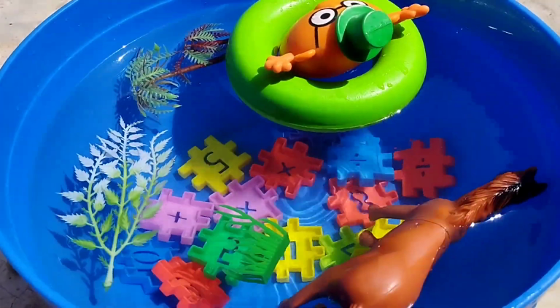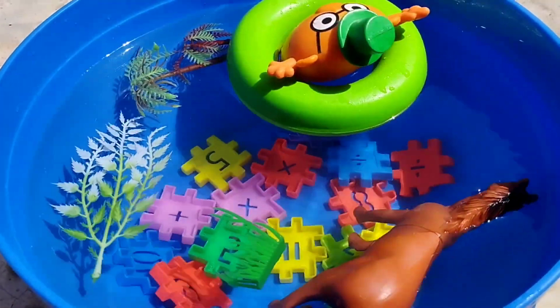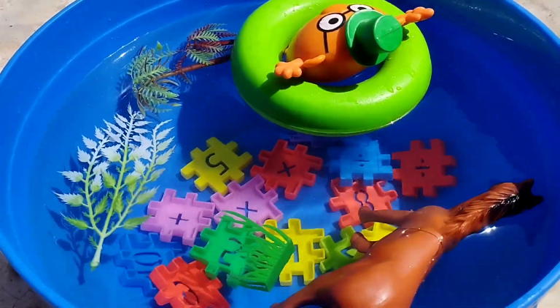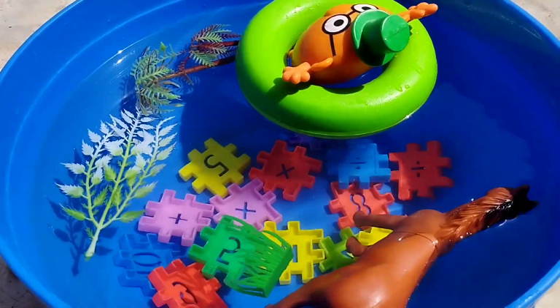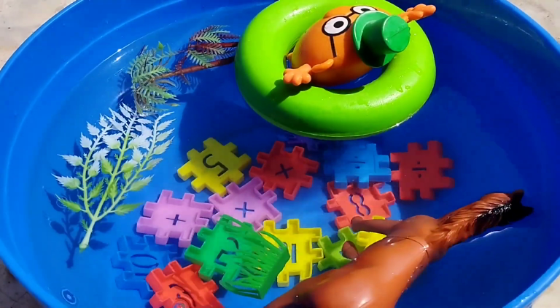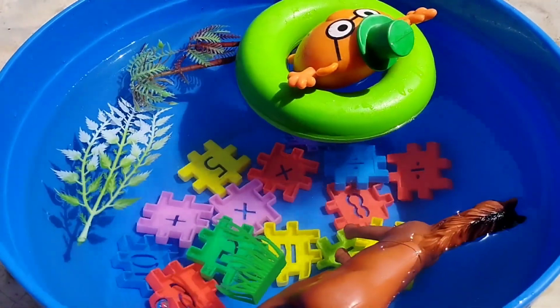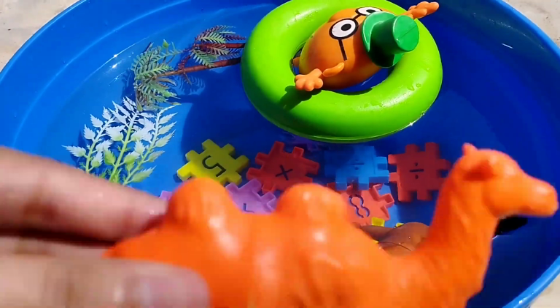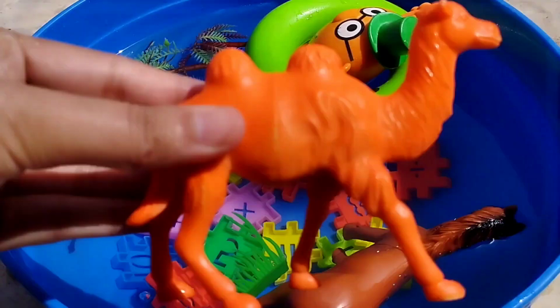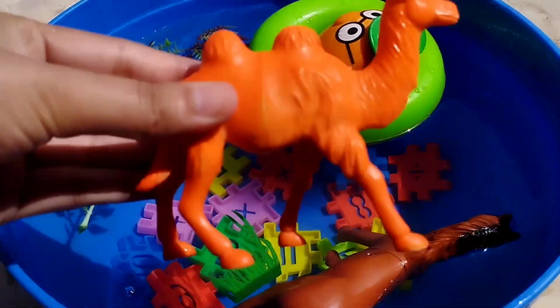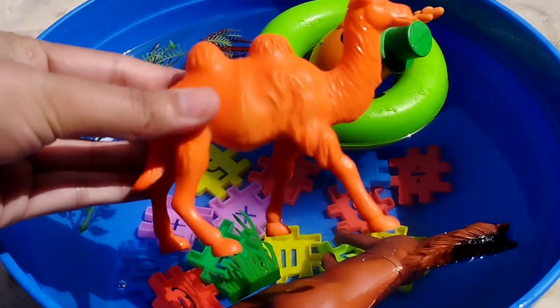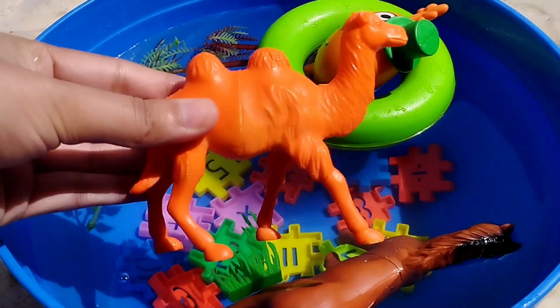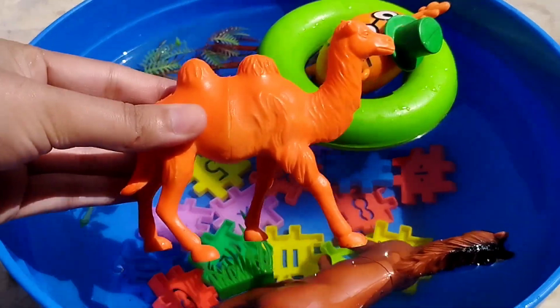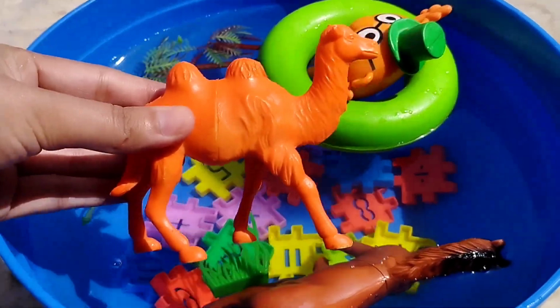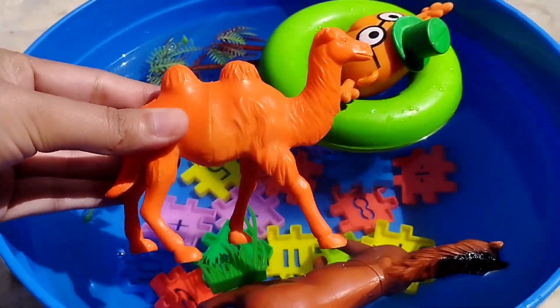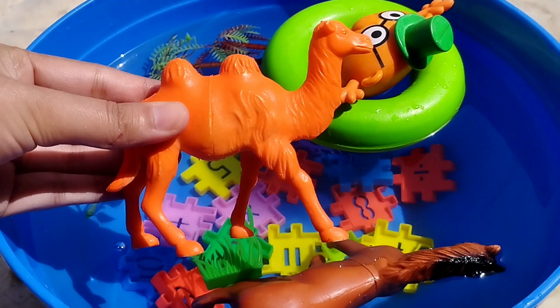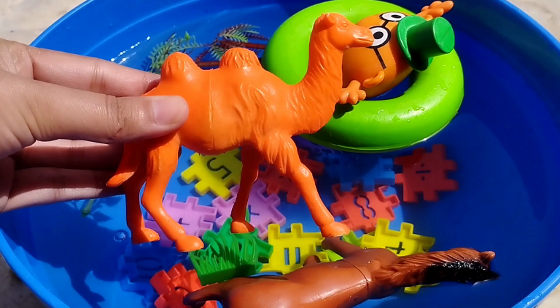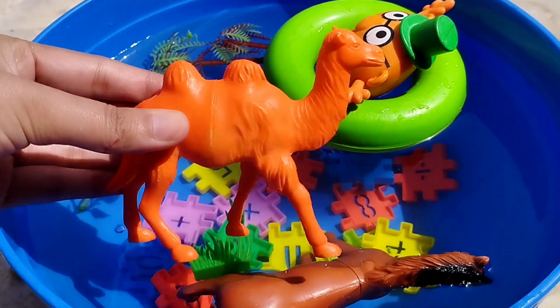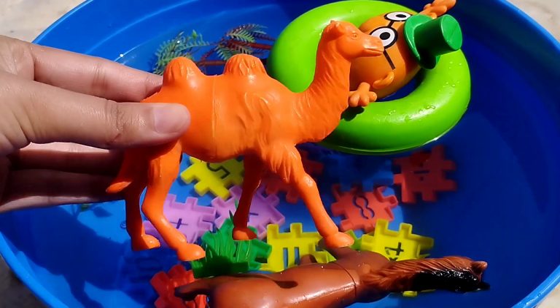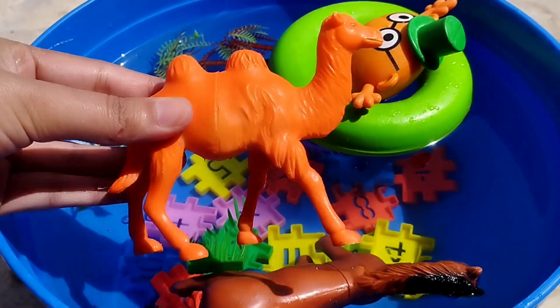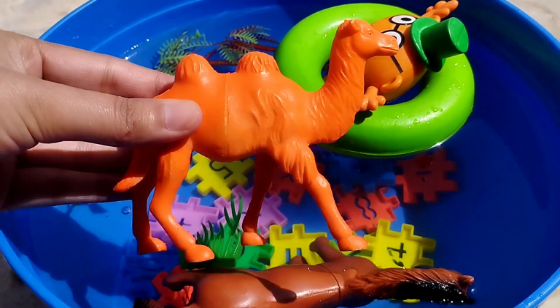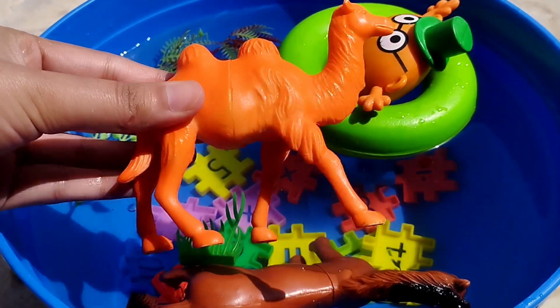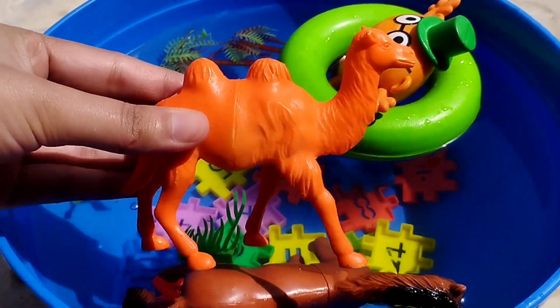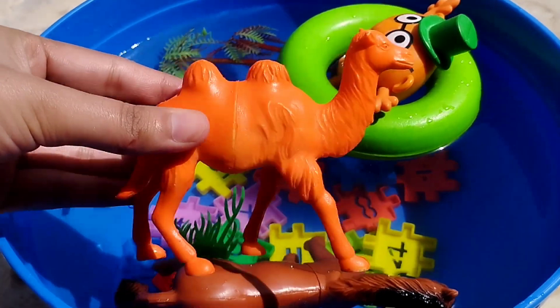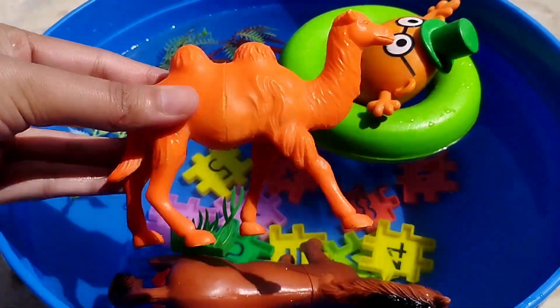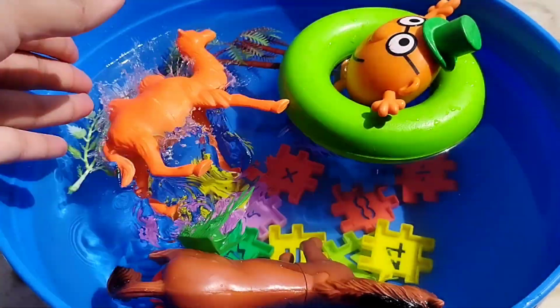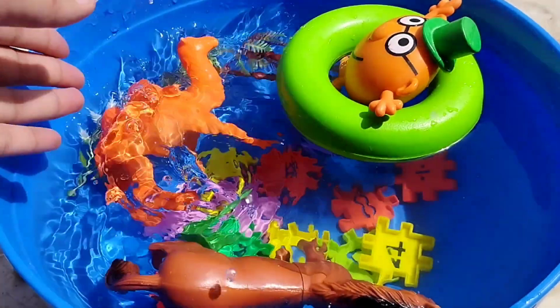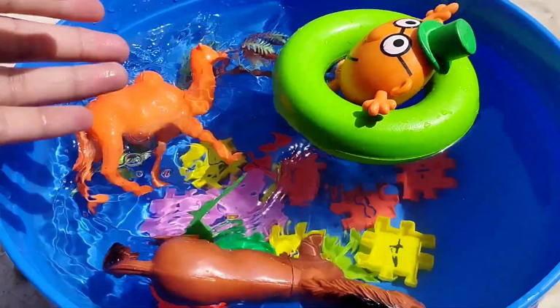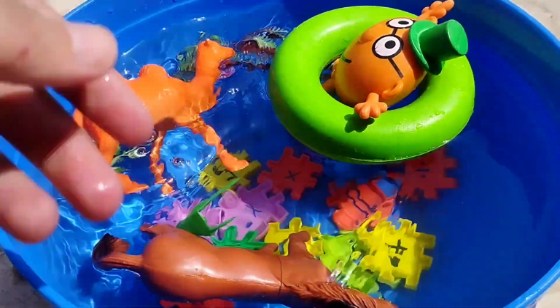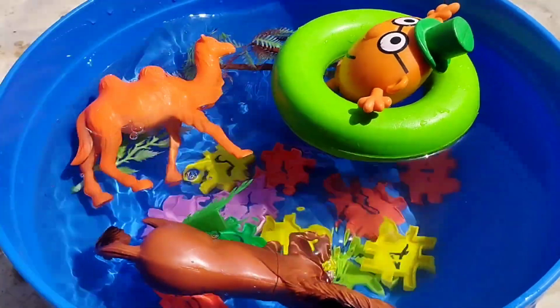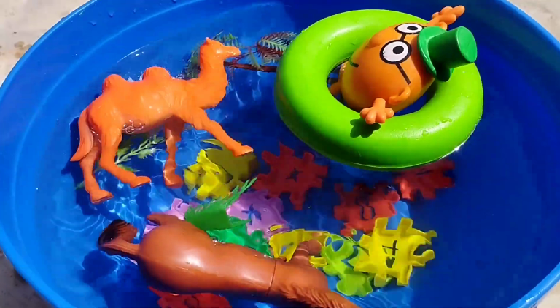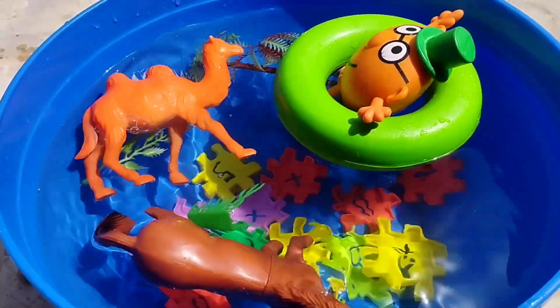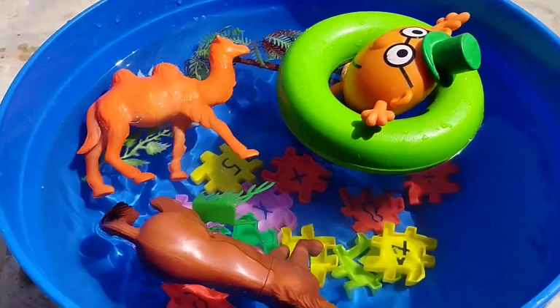The next animal name is a camel. This is a camel.